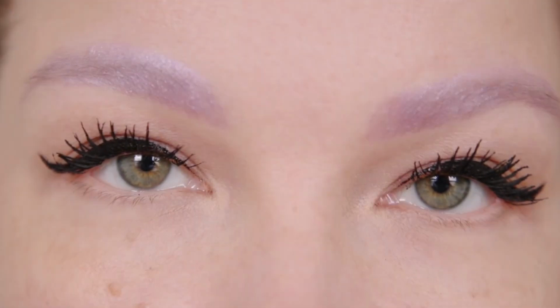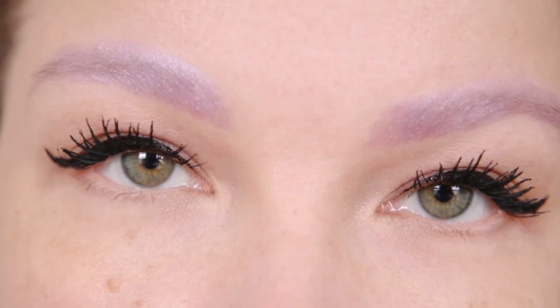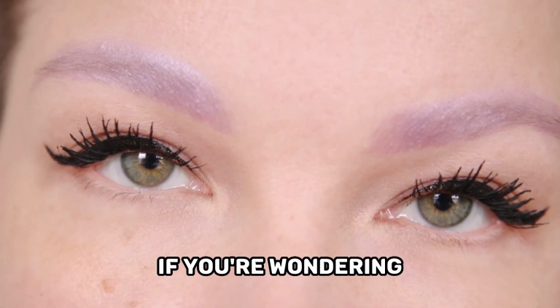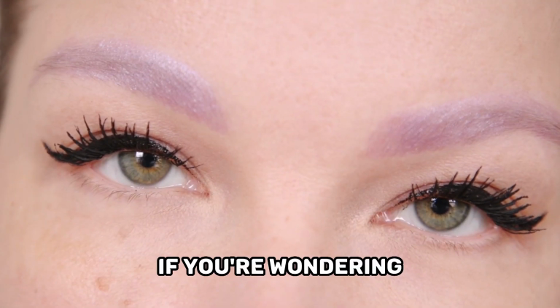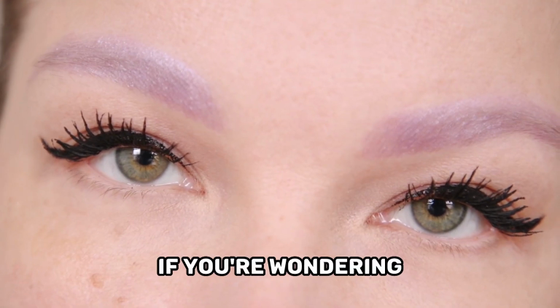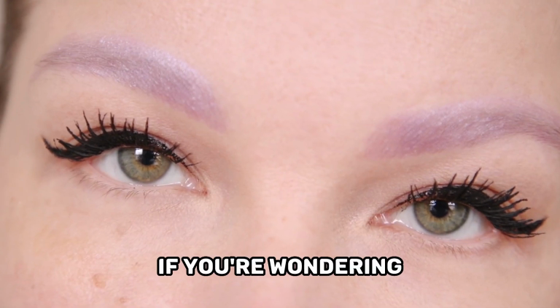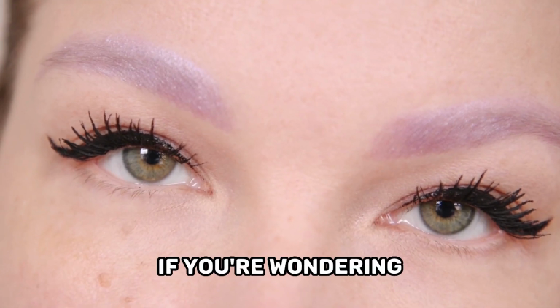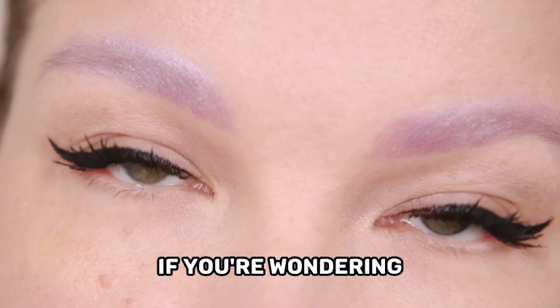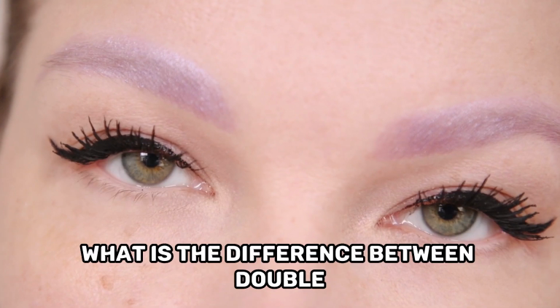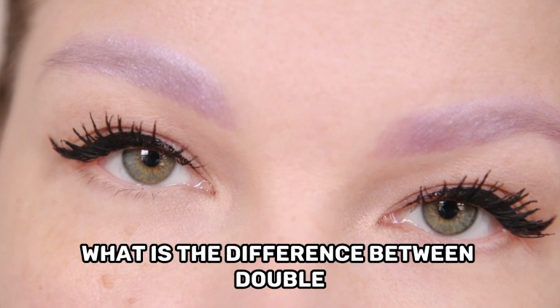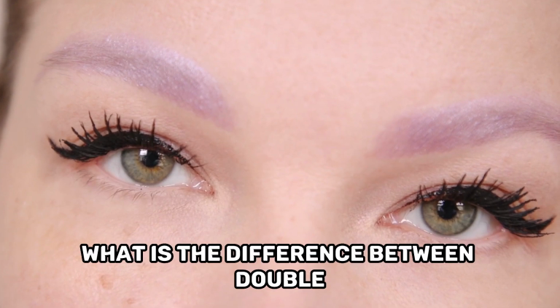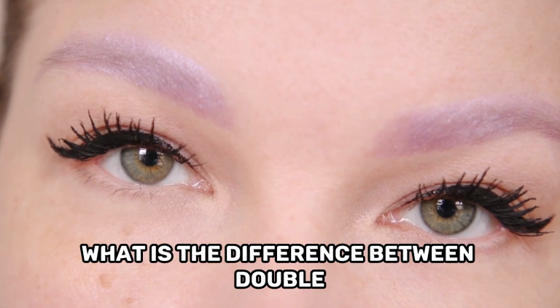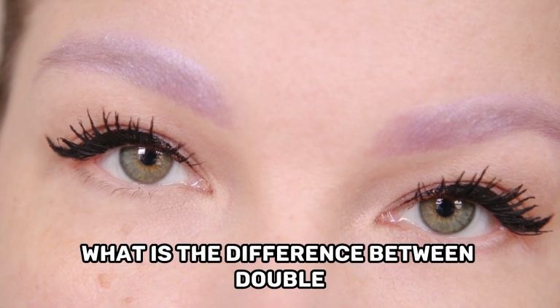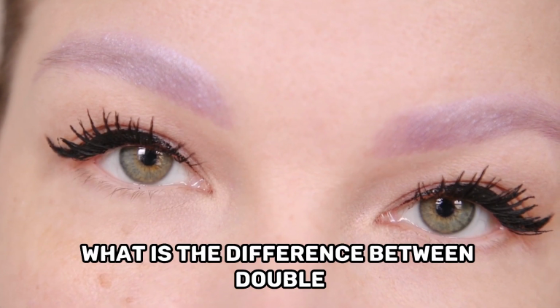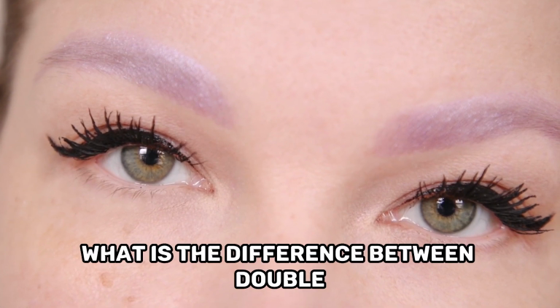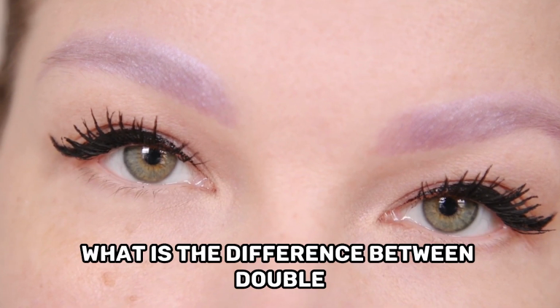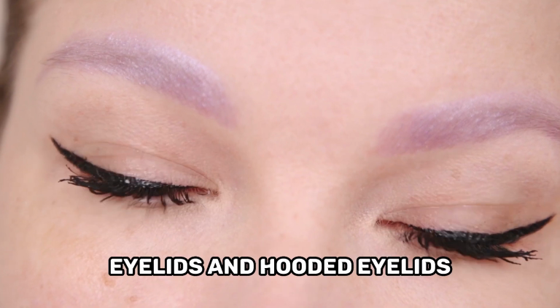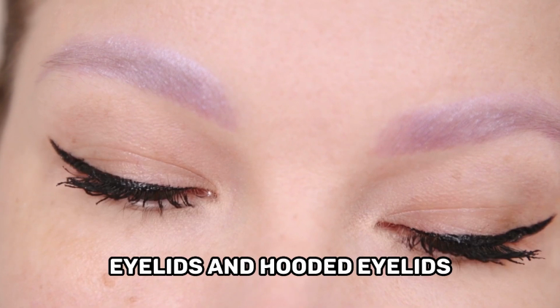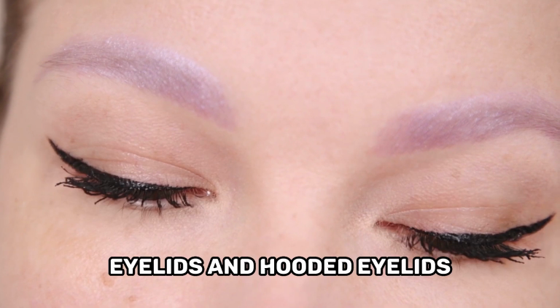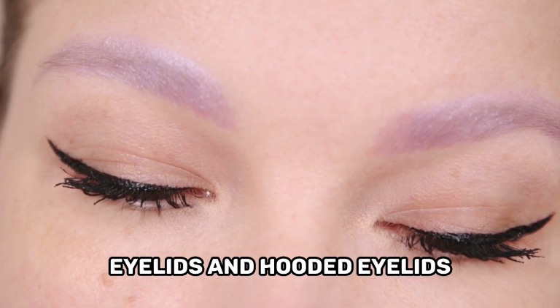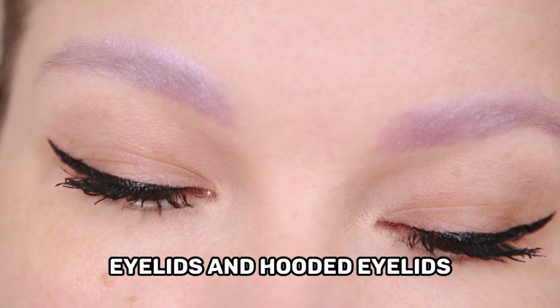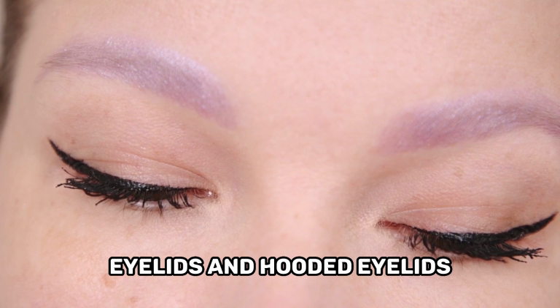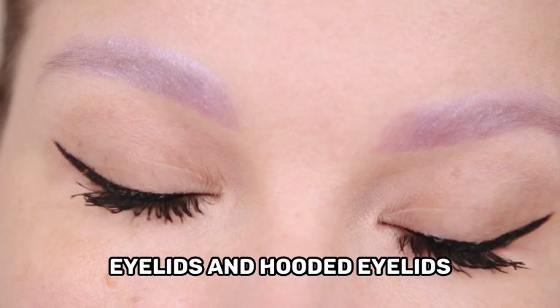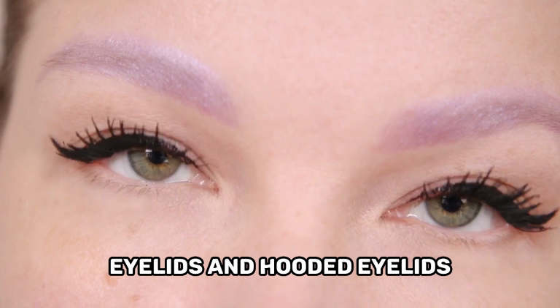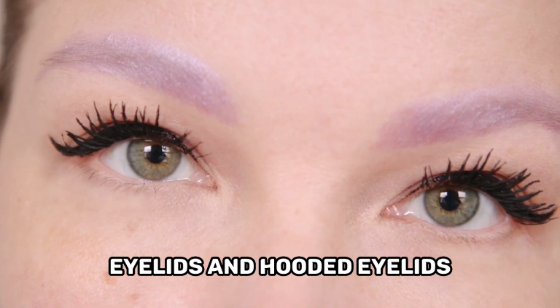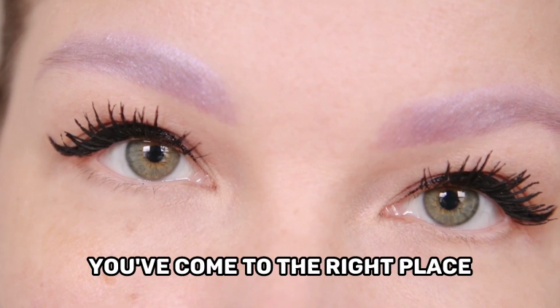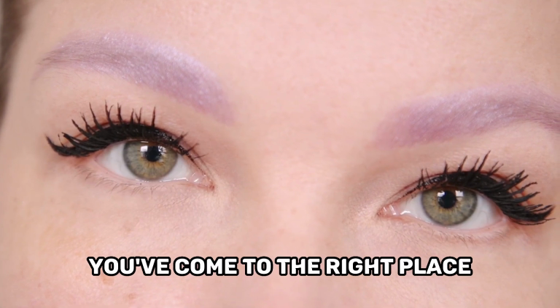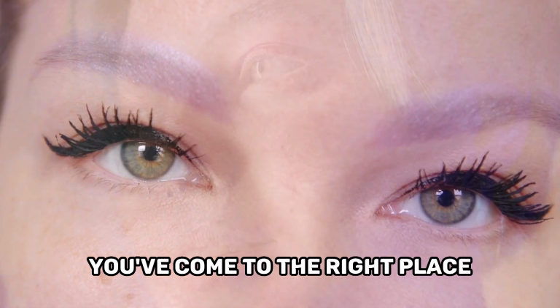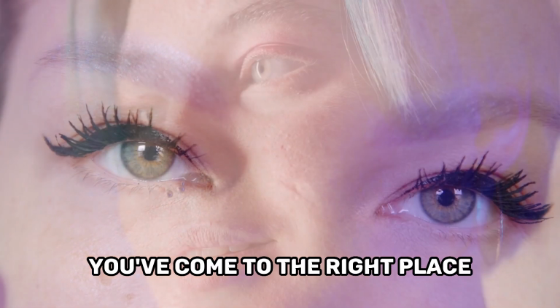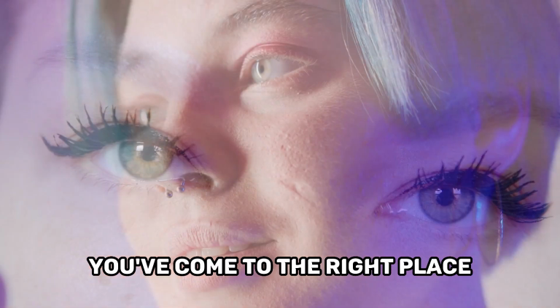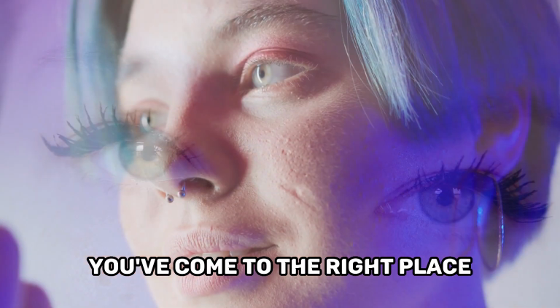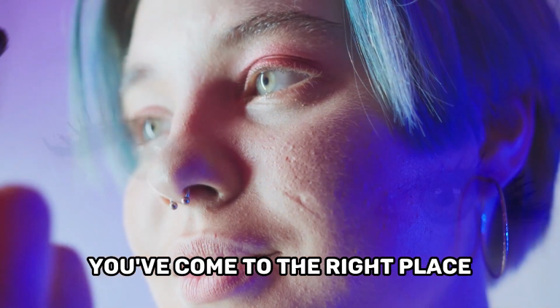If you're wondering what is the difference between double eyelids and hooded eyelids, you've come to the right place.